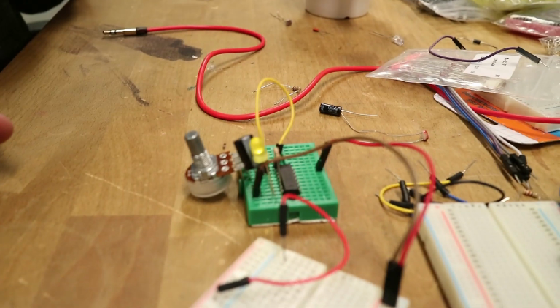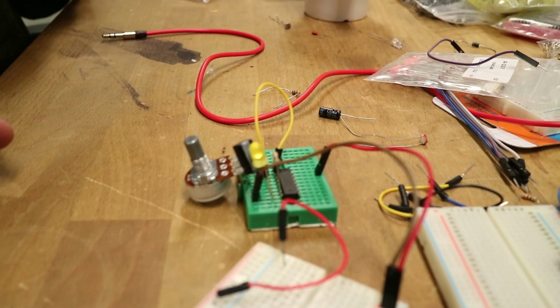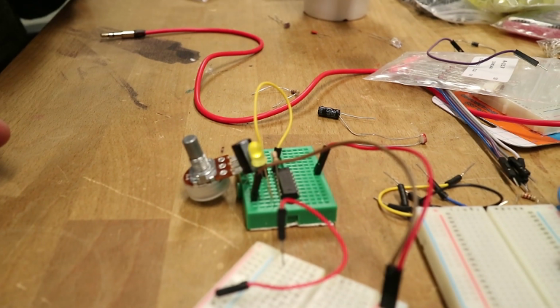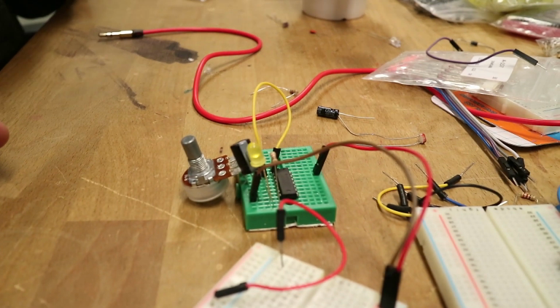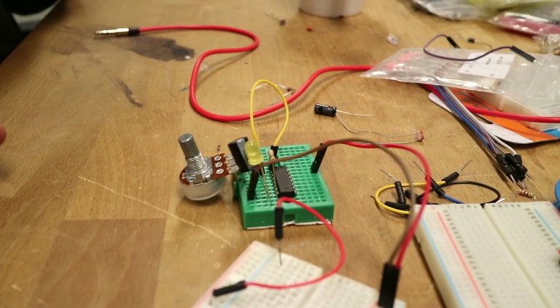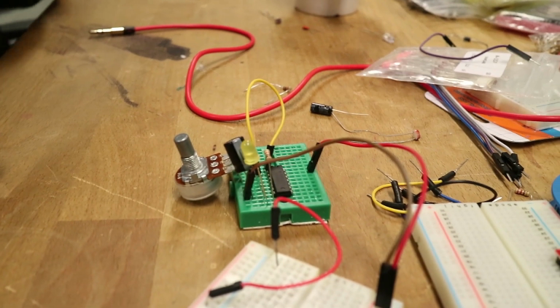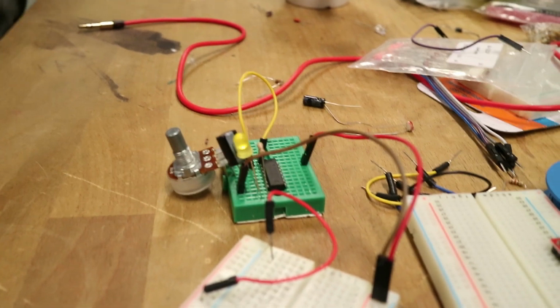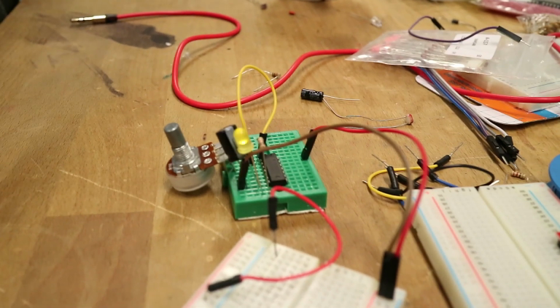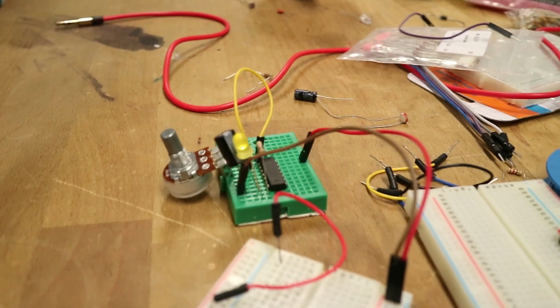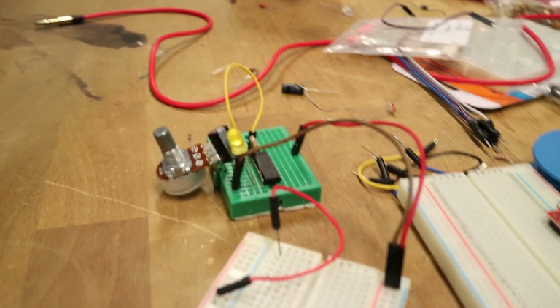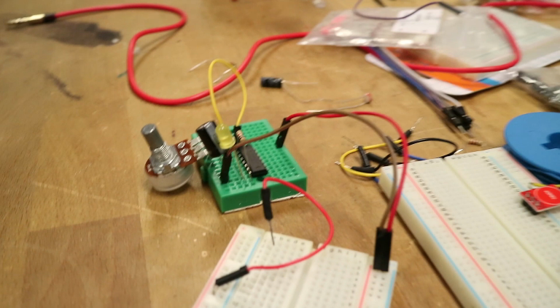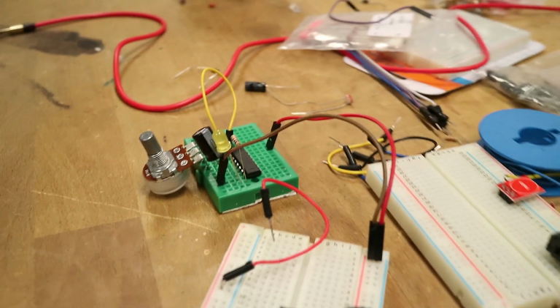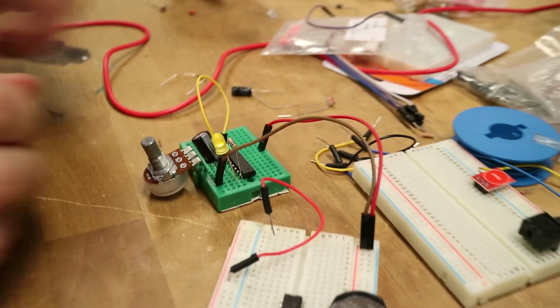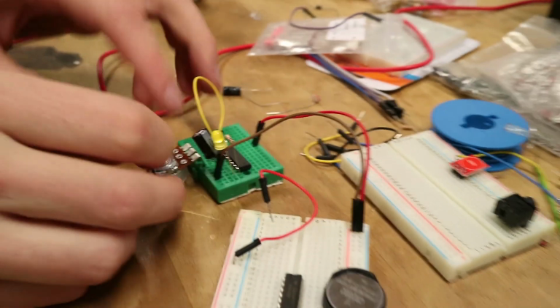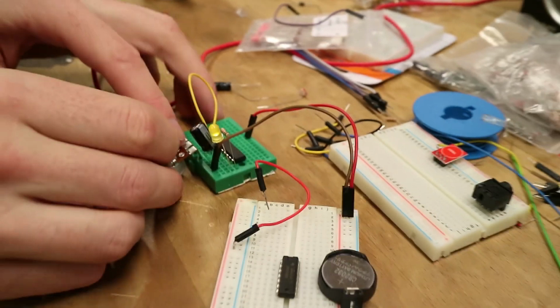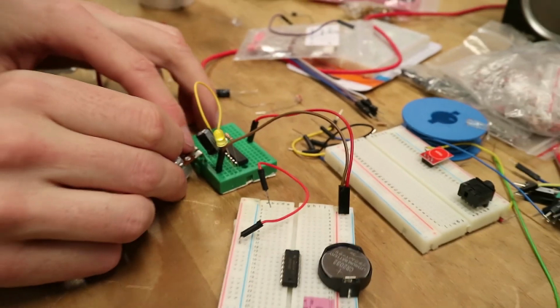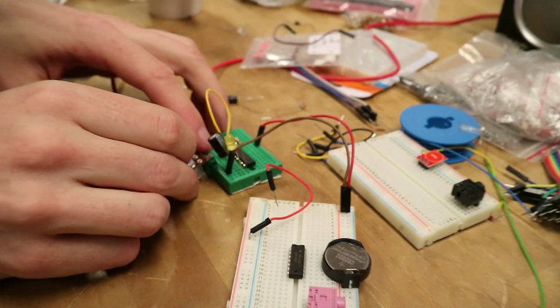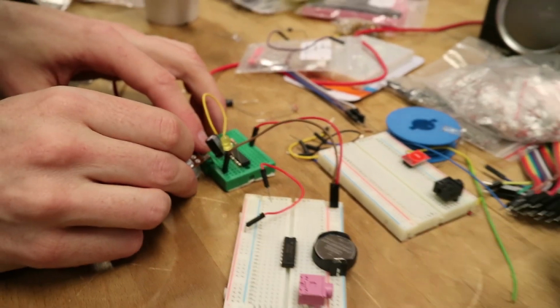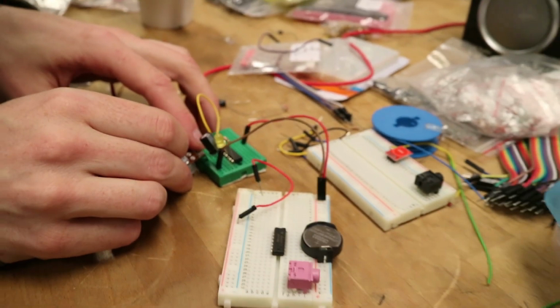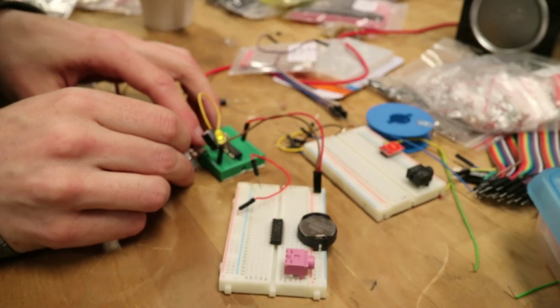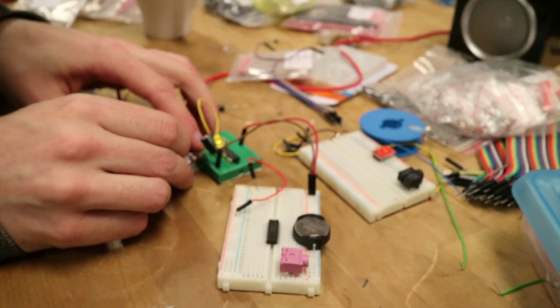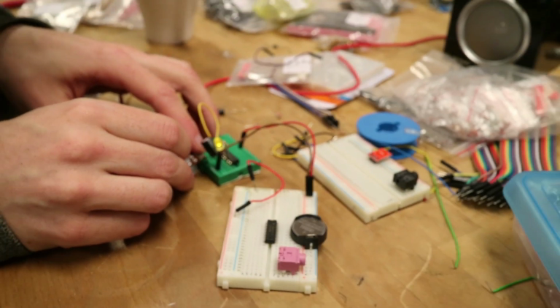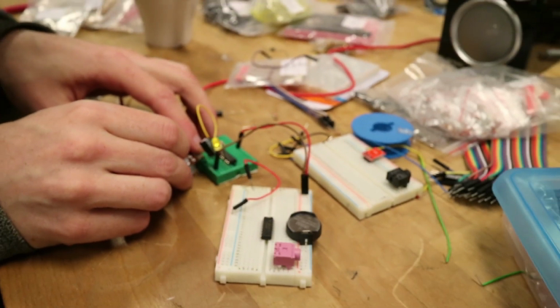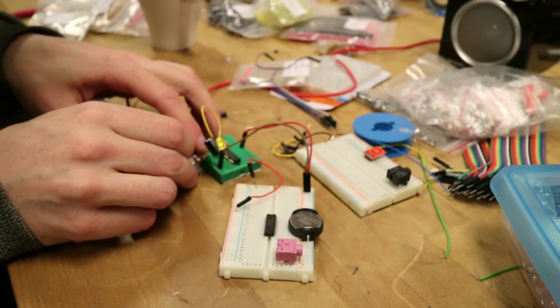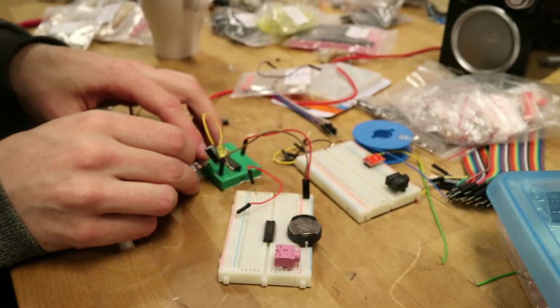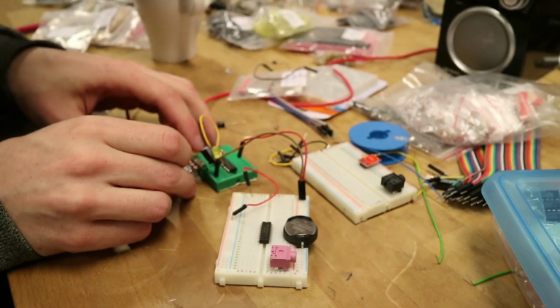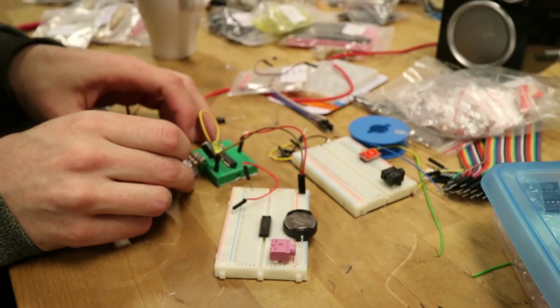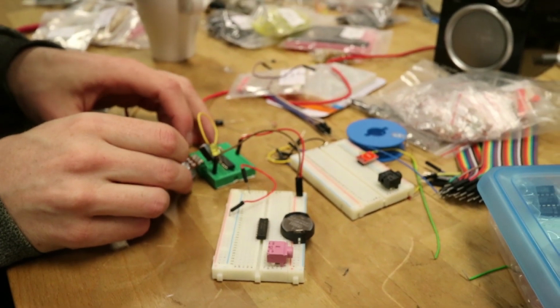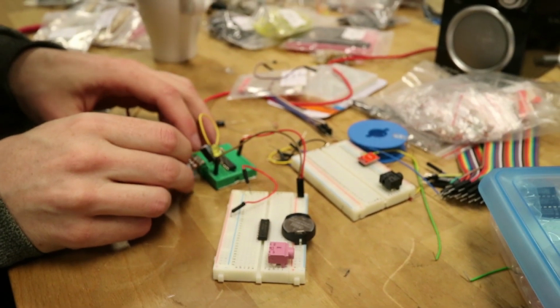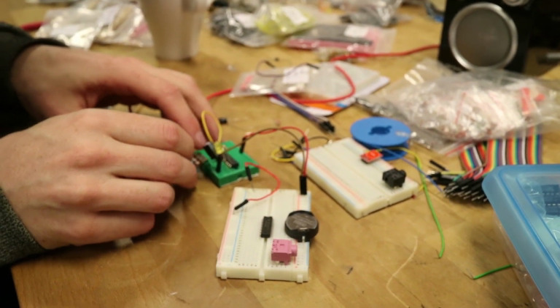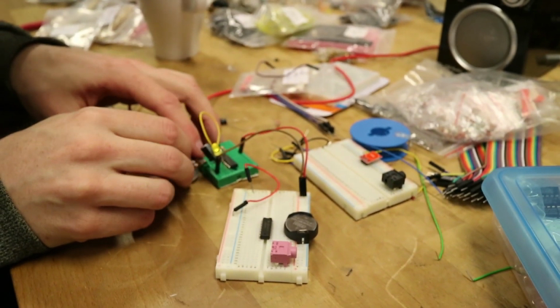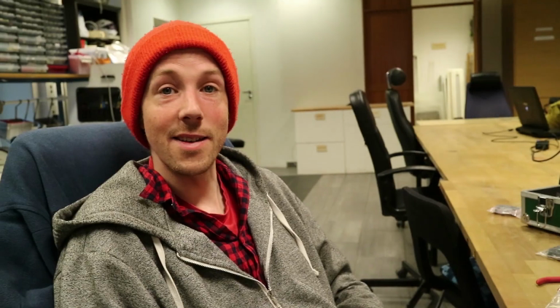Cool. Beautiful. So now we've got our clock. Step one is finished.